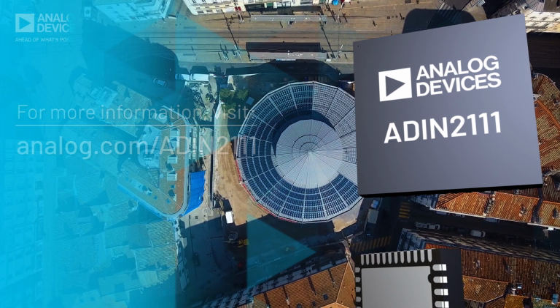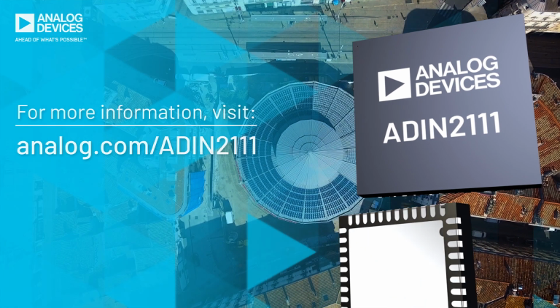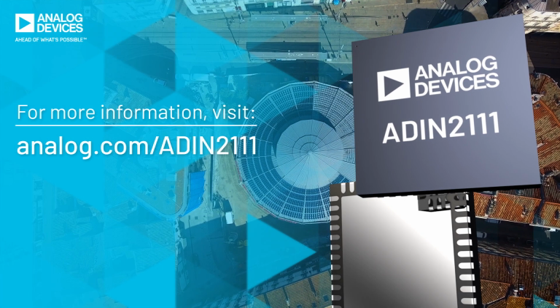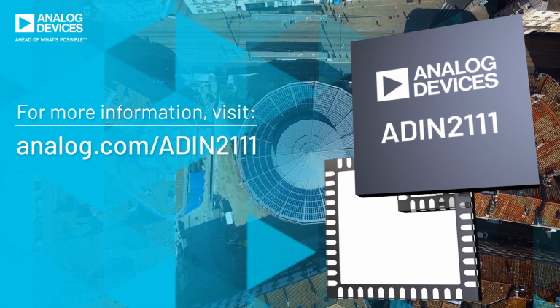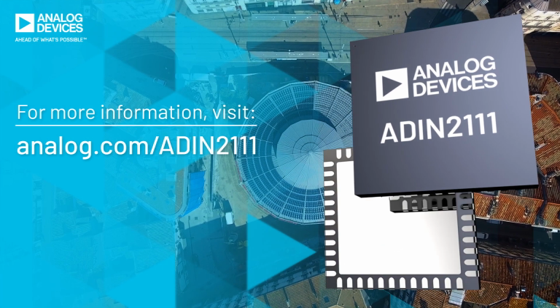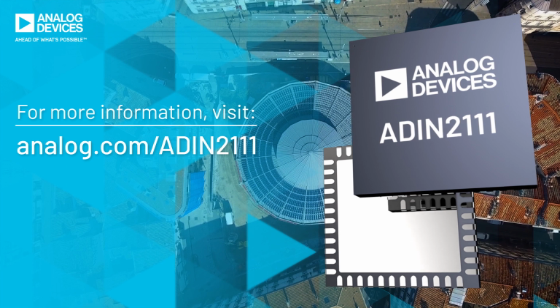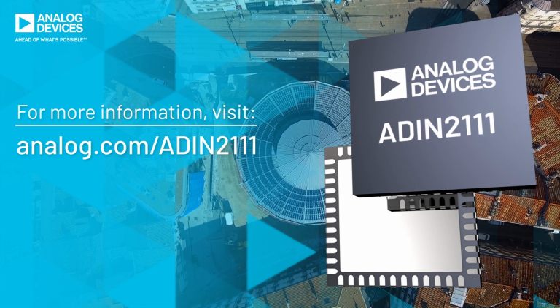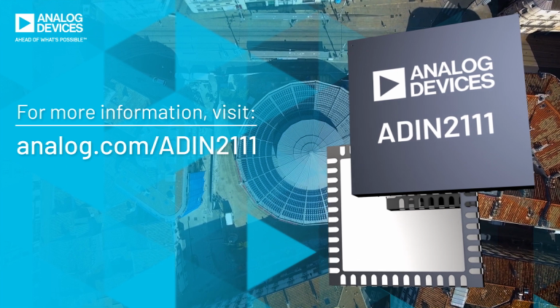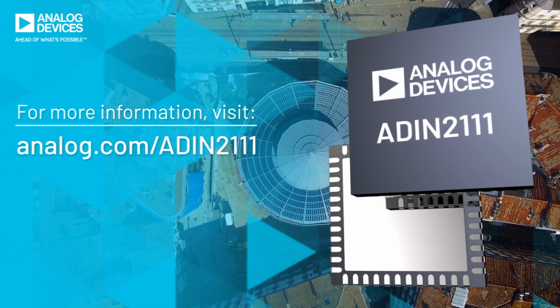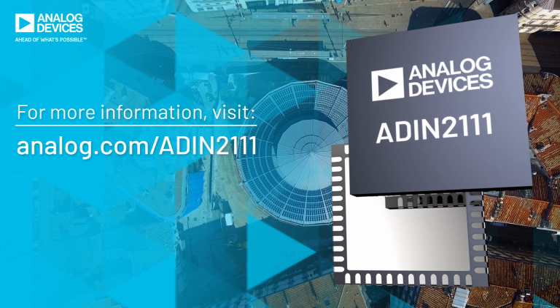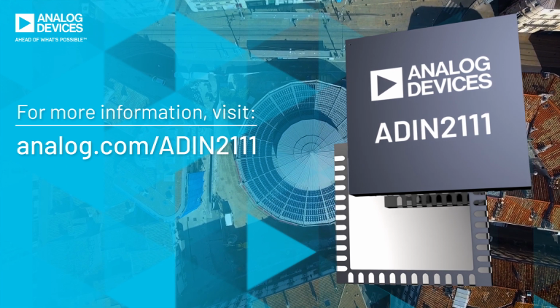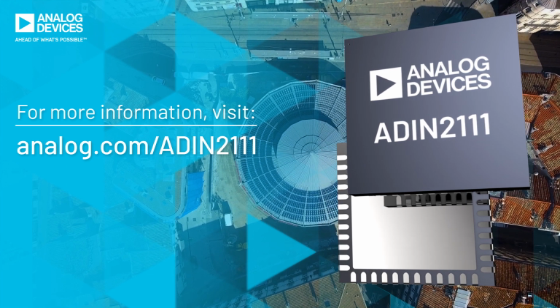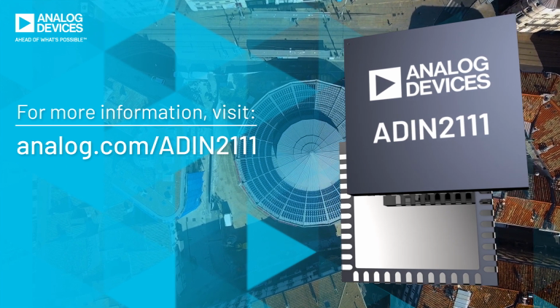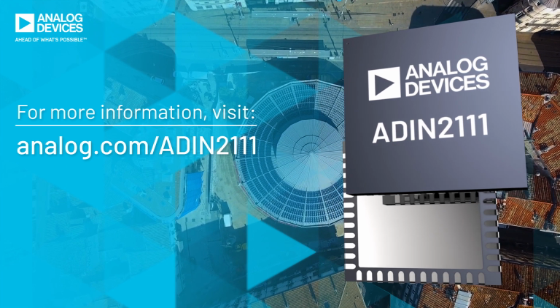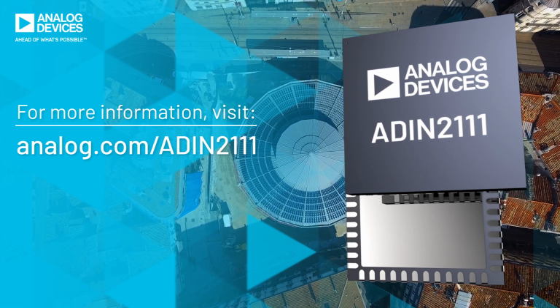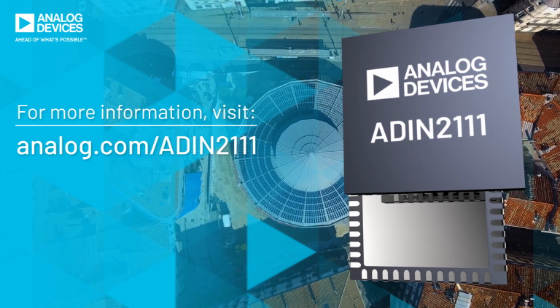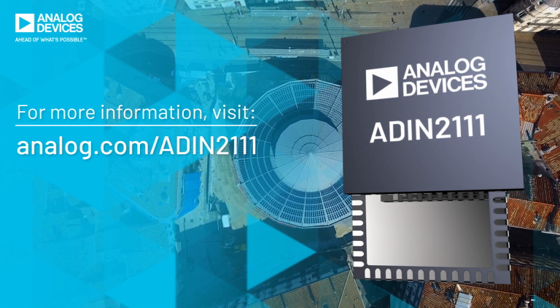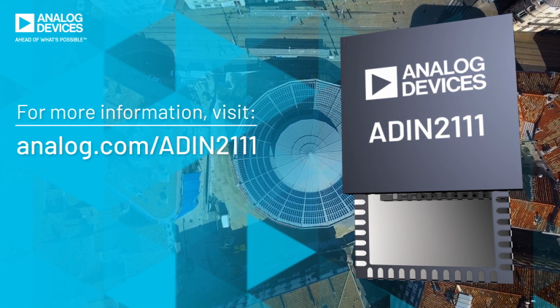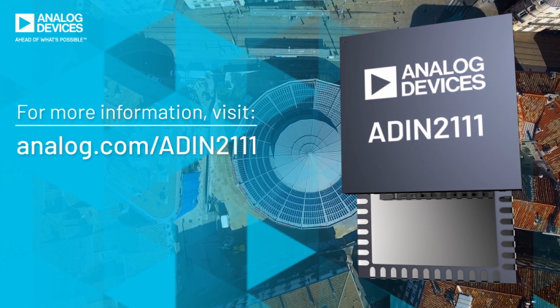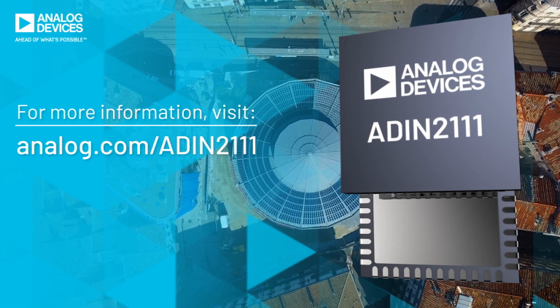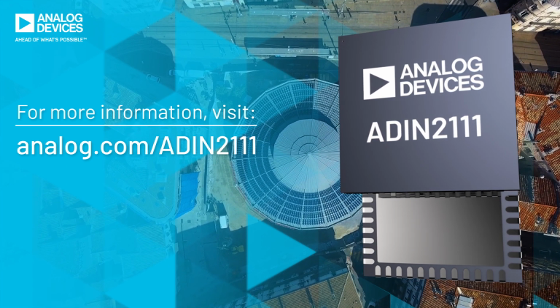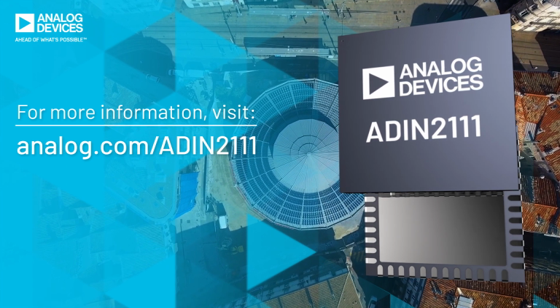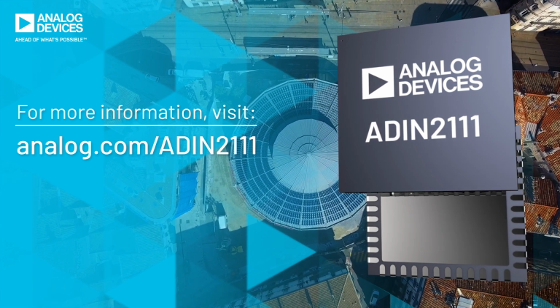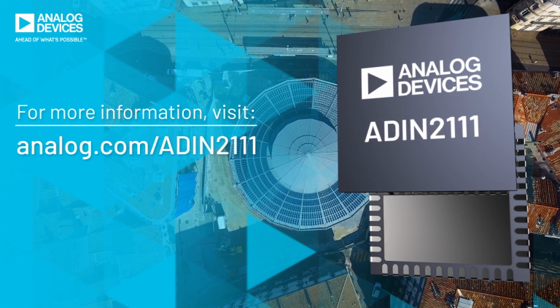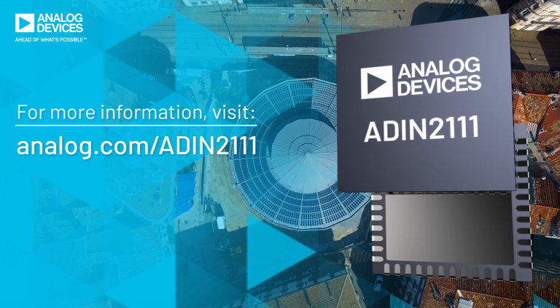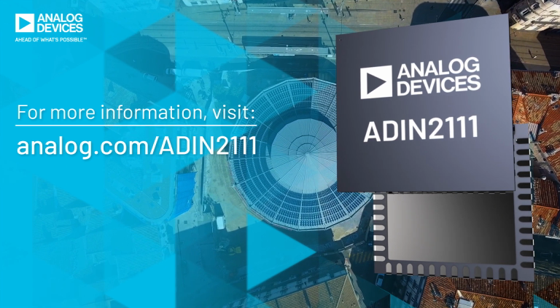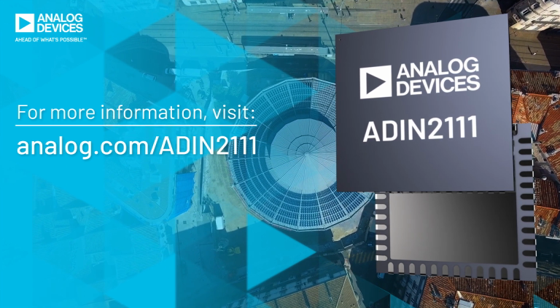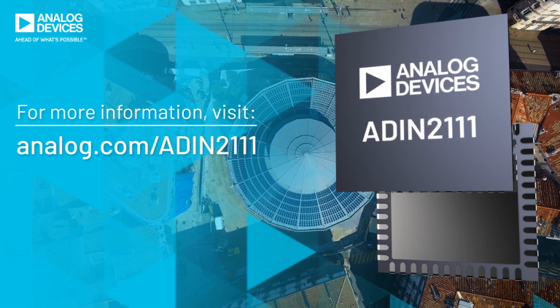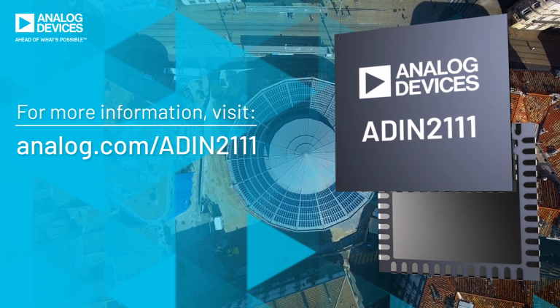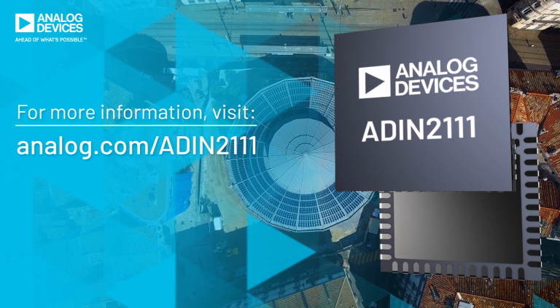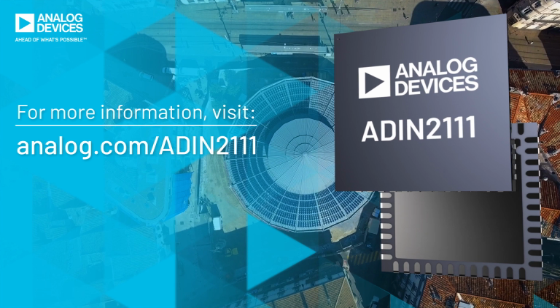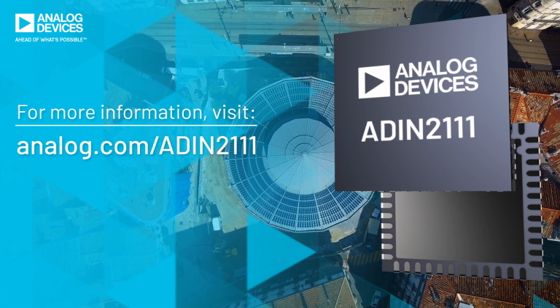Optimize your building automation network, lower the cost of ownership and simplify network management with the ADIN2111.